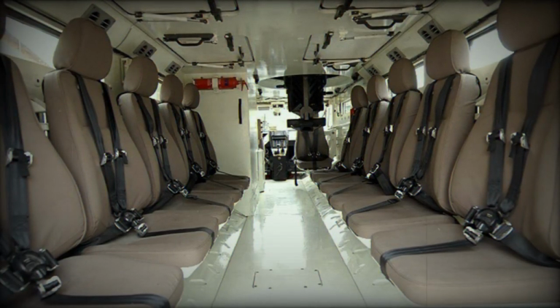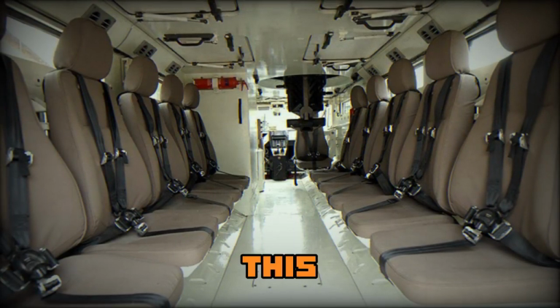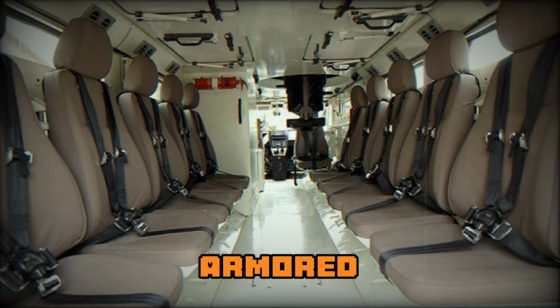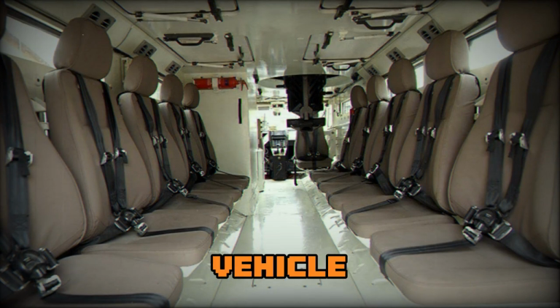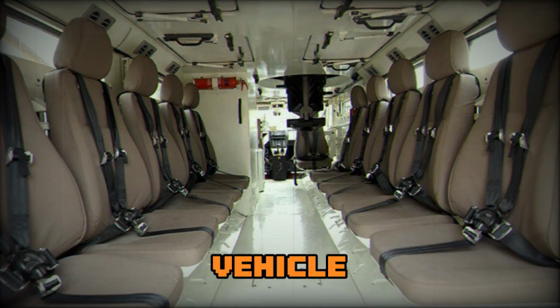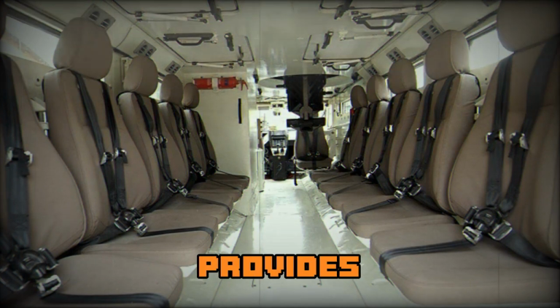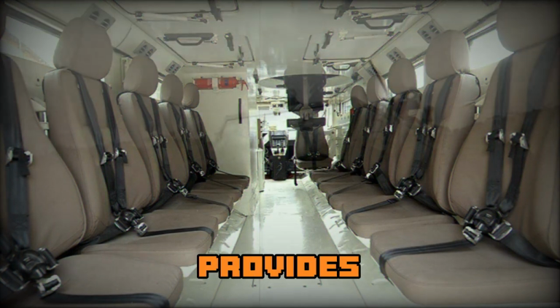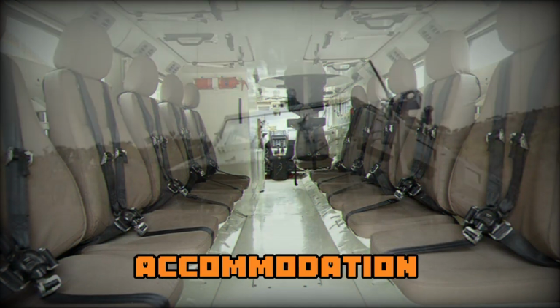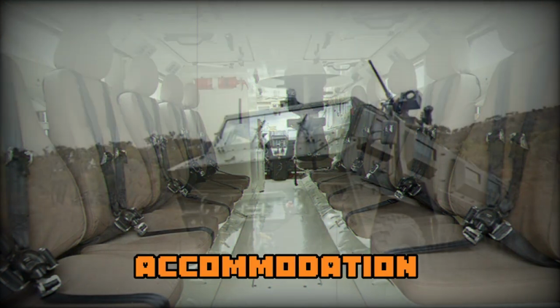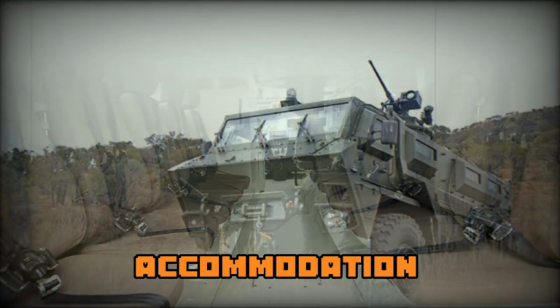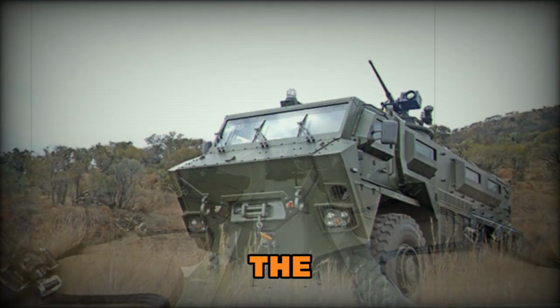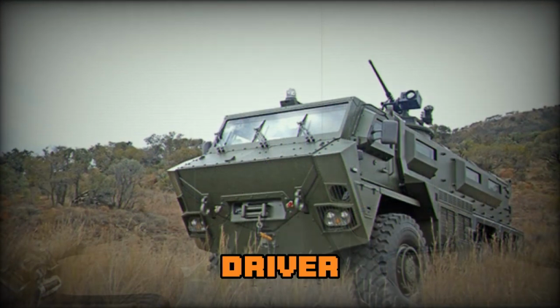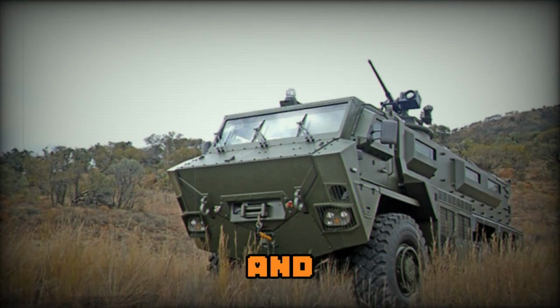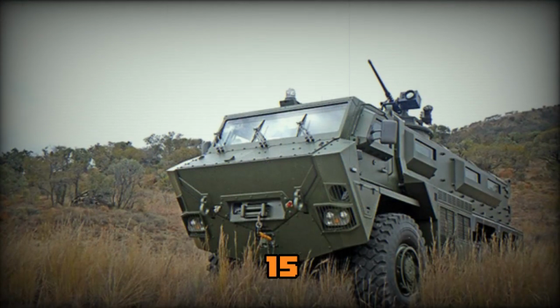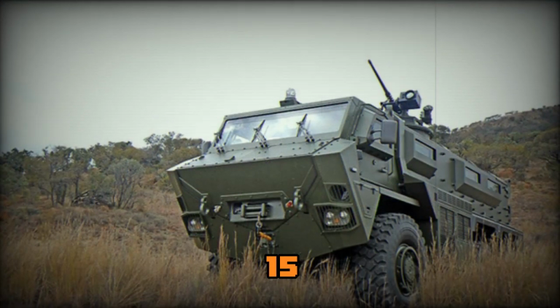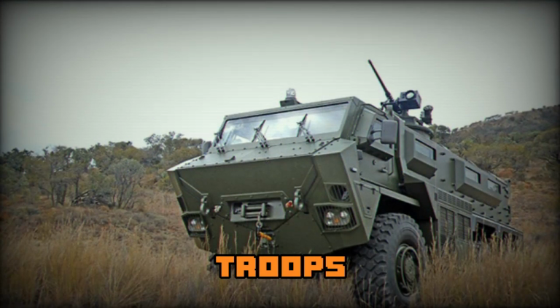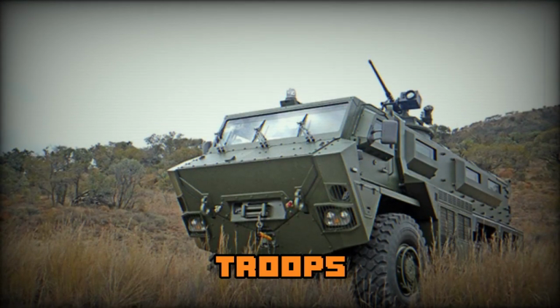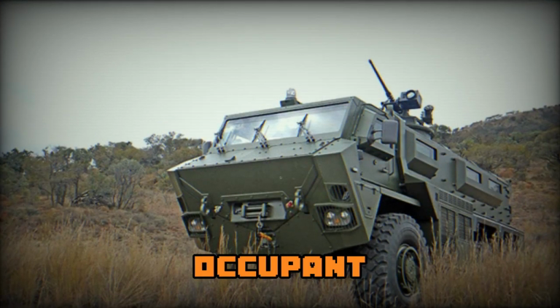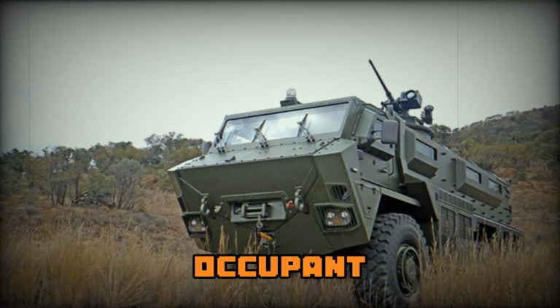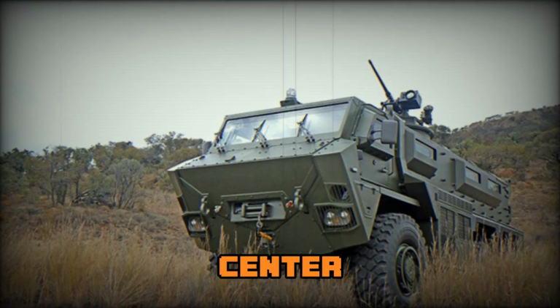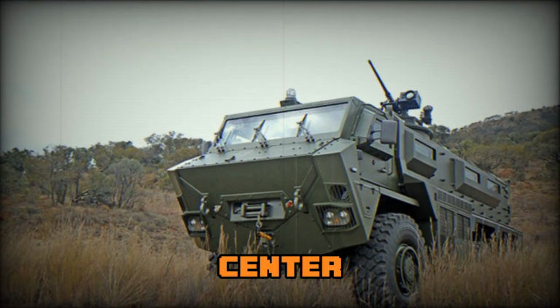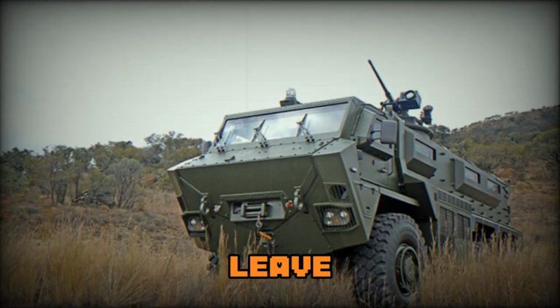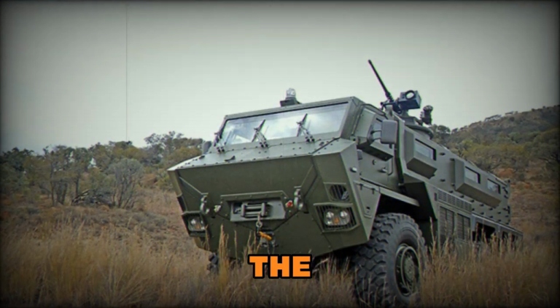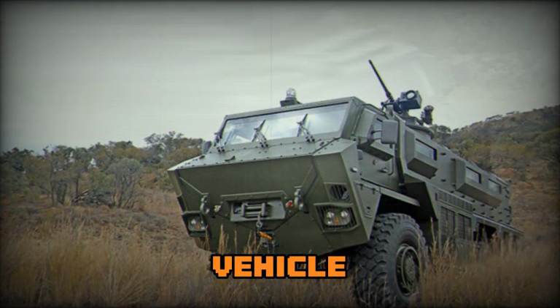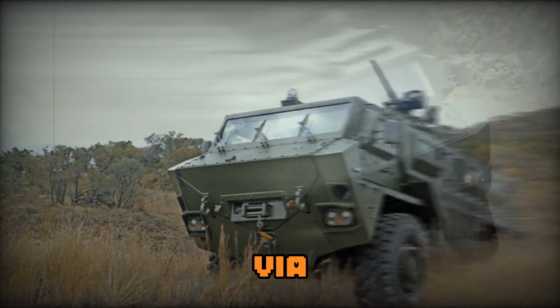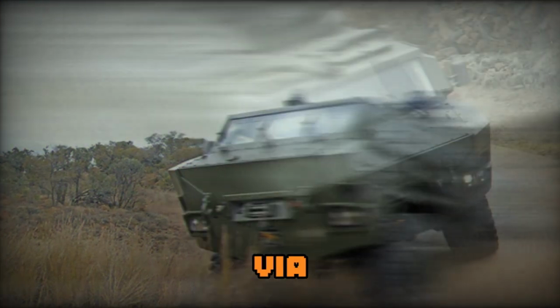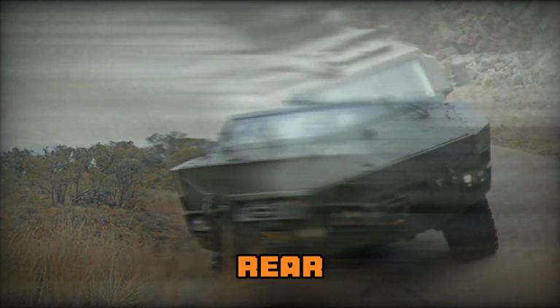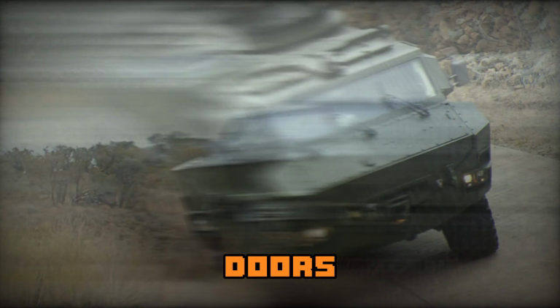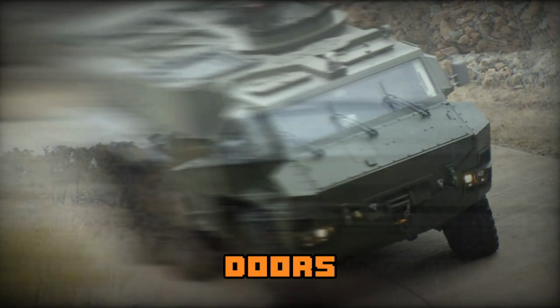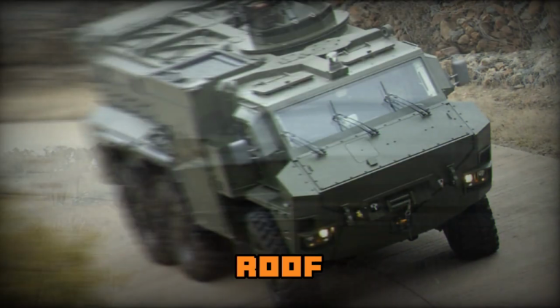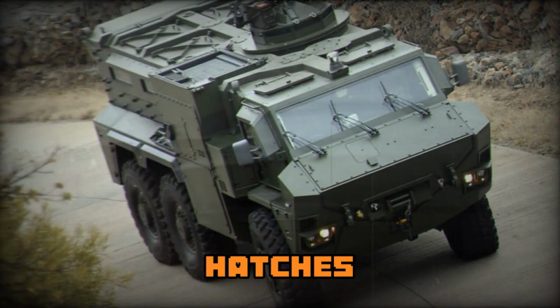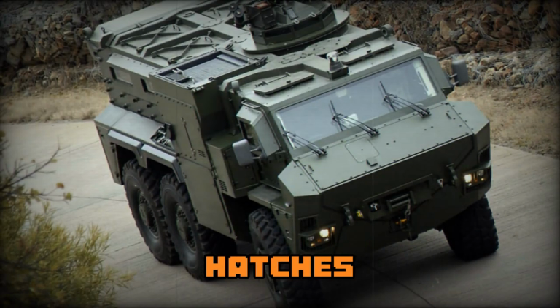This armored vehicle provides accommodation for the driver and 15 troops. Occupants enter and leave the vehicle via the rear doors or roof hatches.